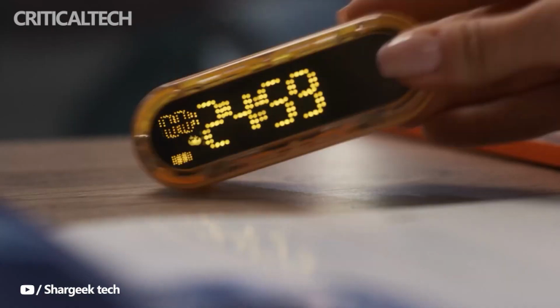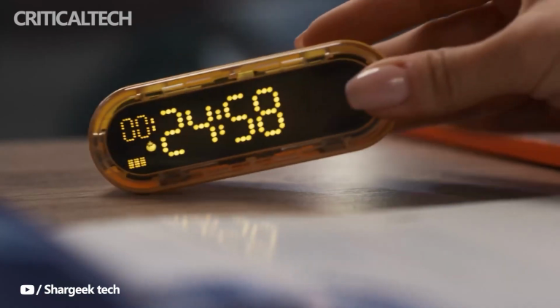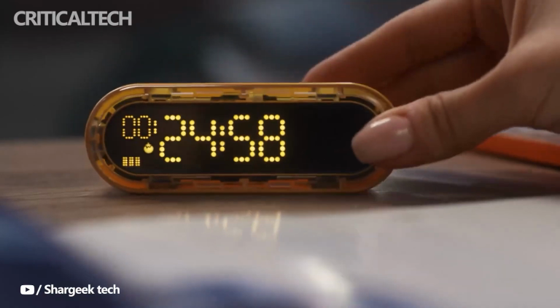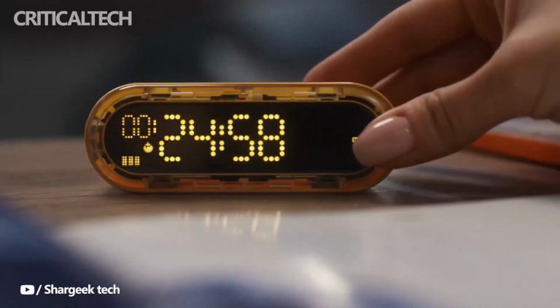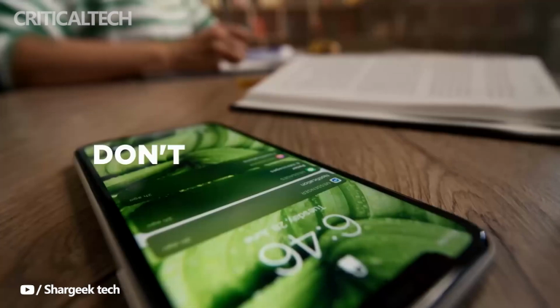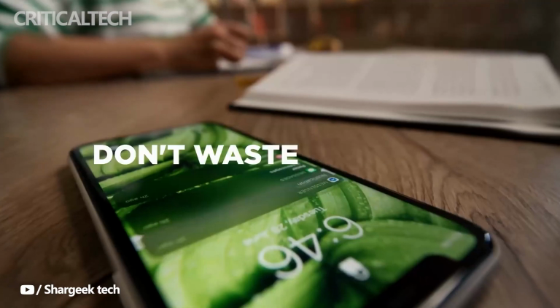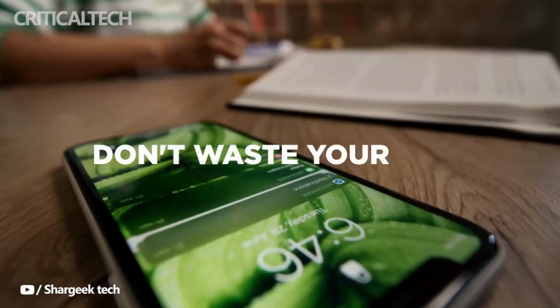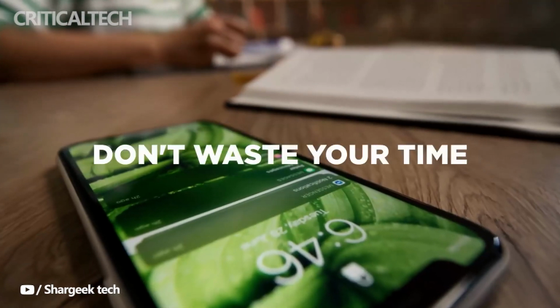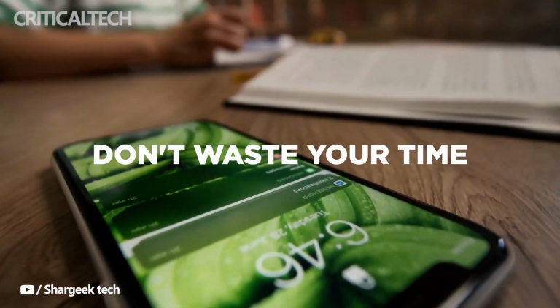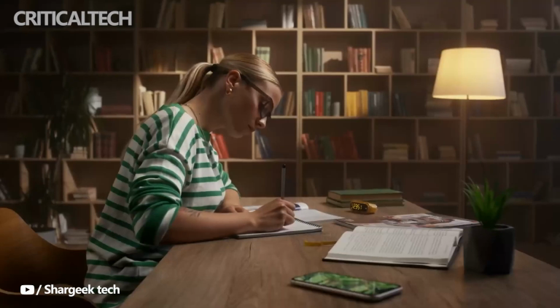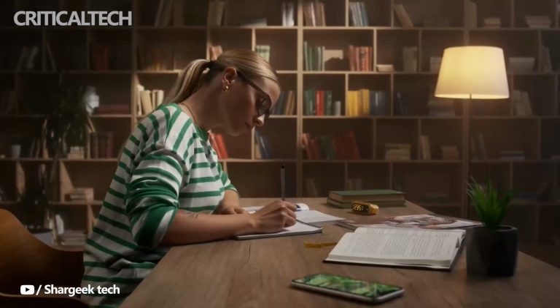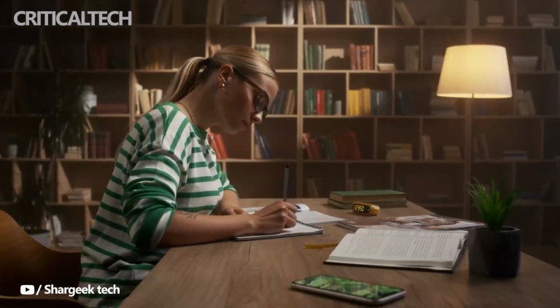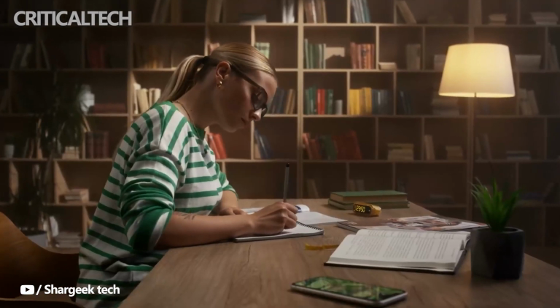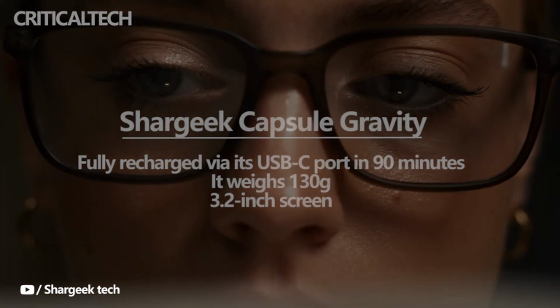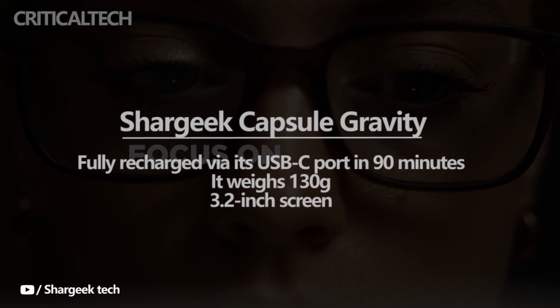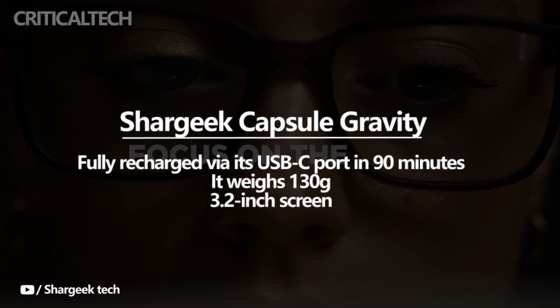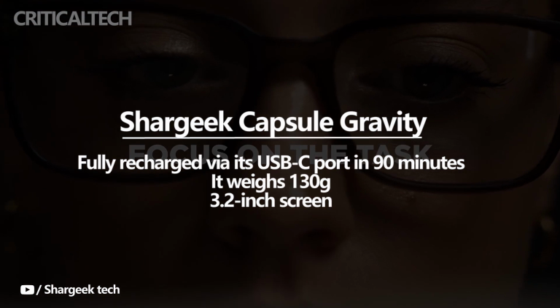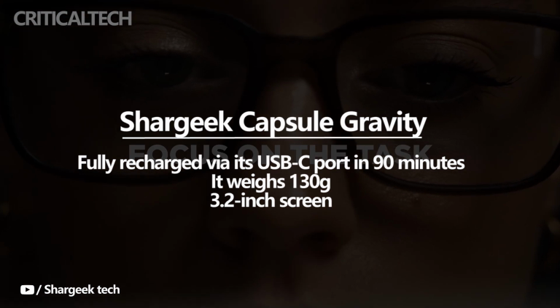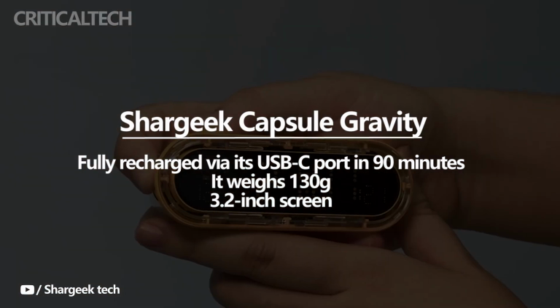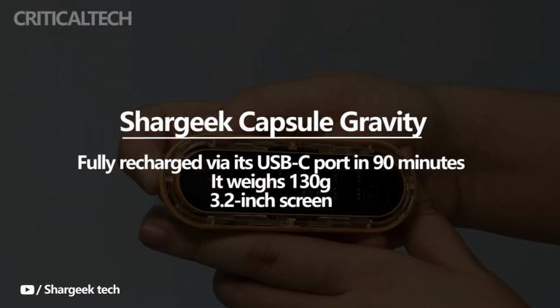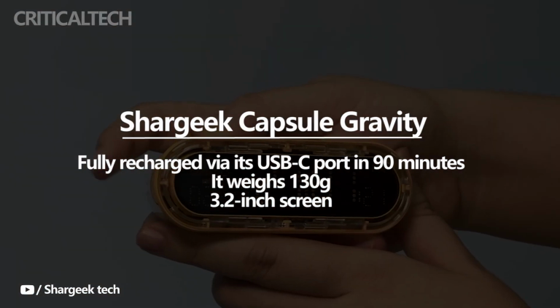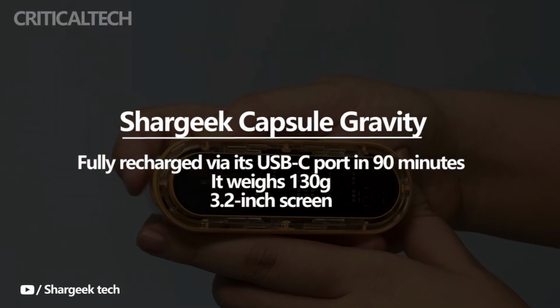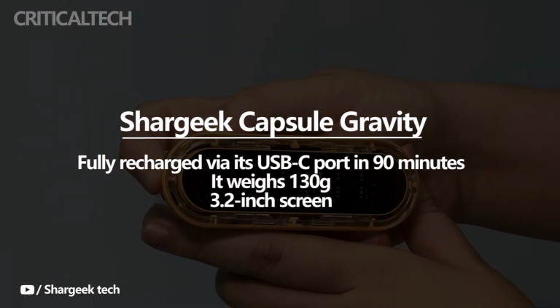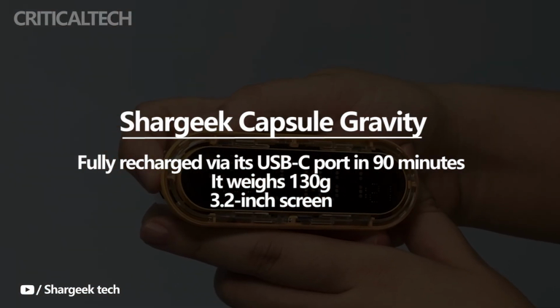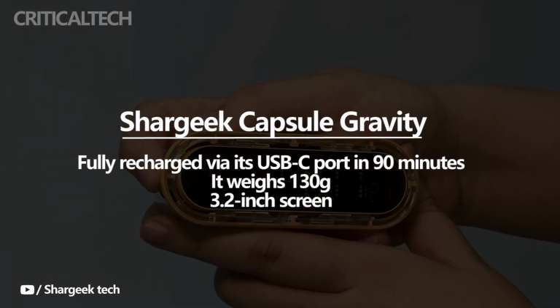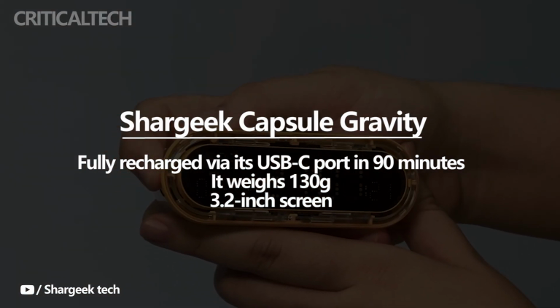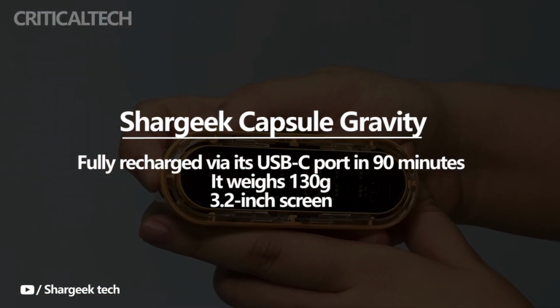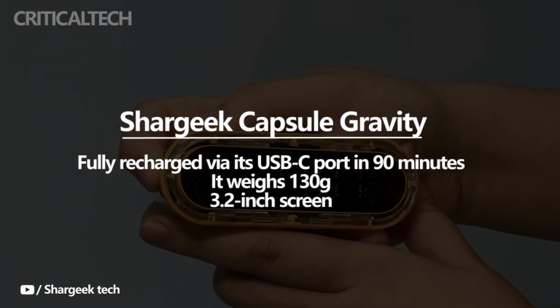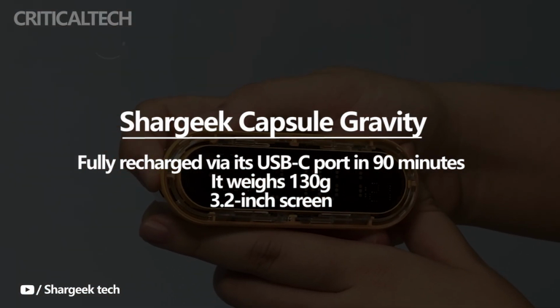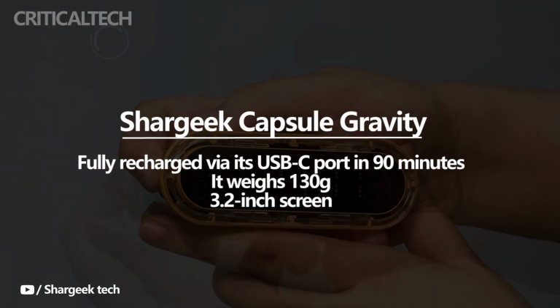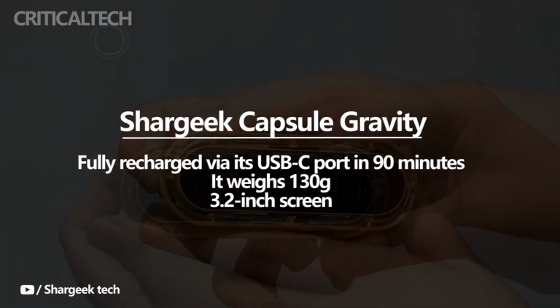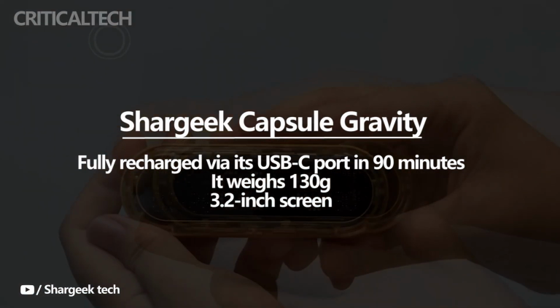The Shargi Capsule Gravity can be fully recharged via its USB-C port in 90 minutes. It weighs 130 grams and has a 3.2-inch screen.